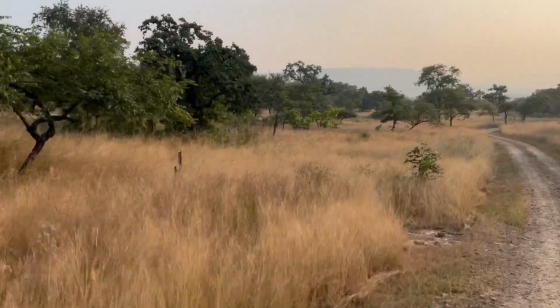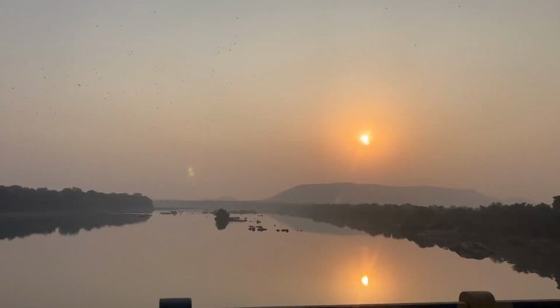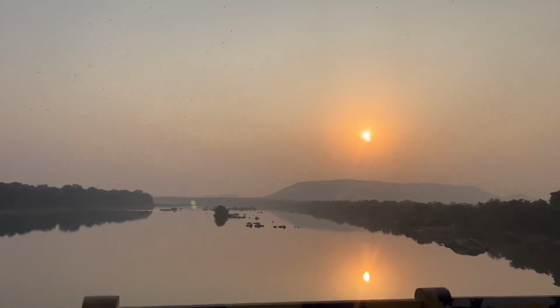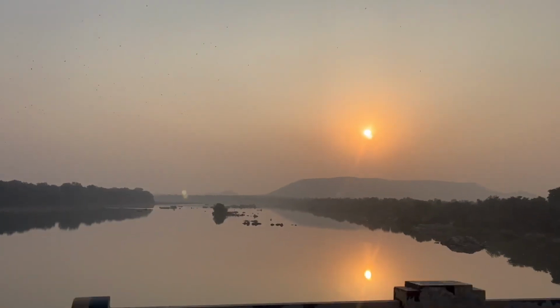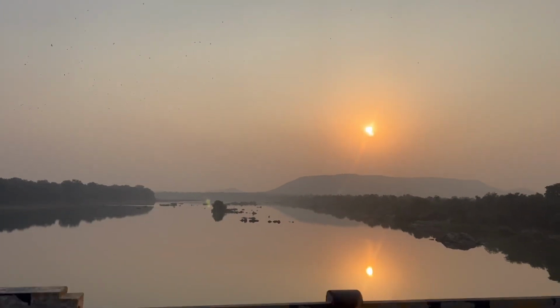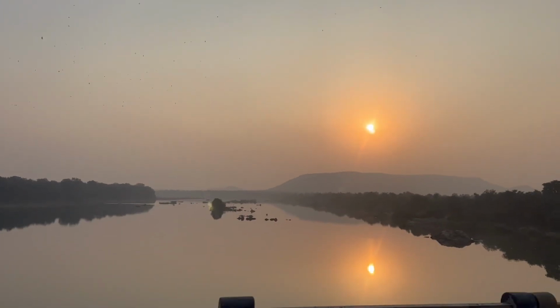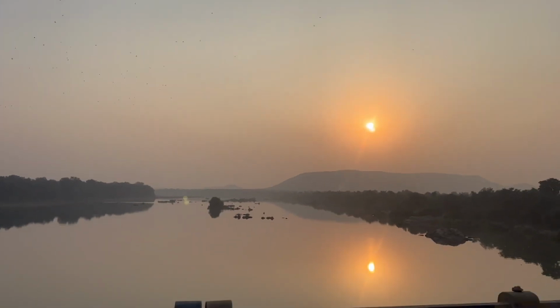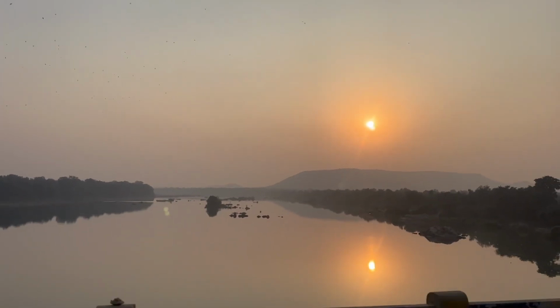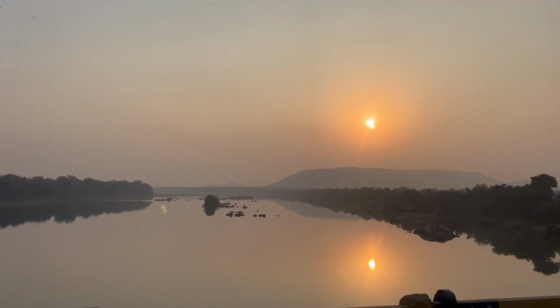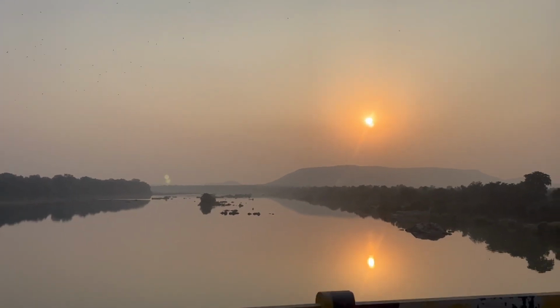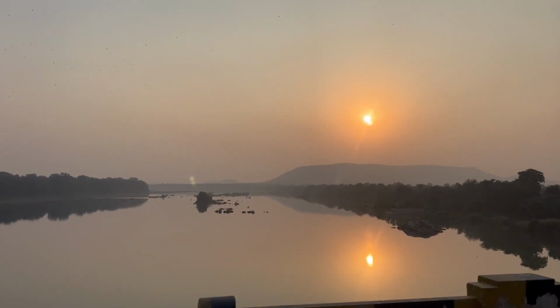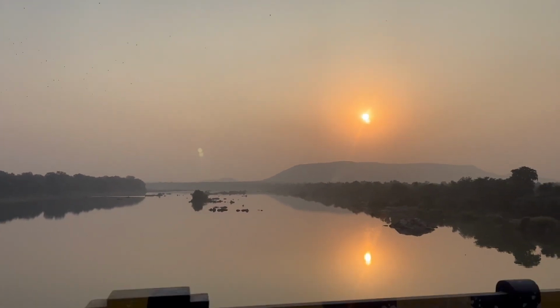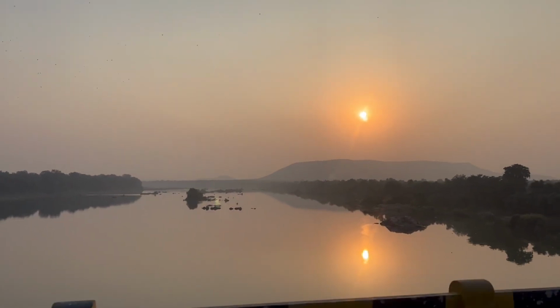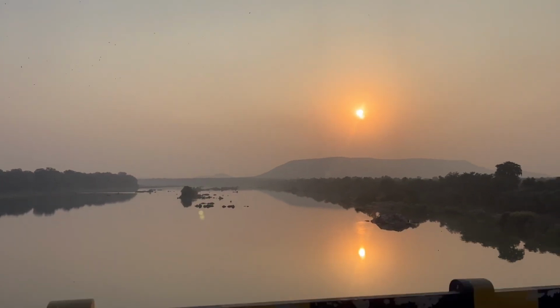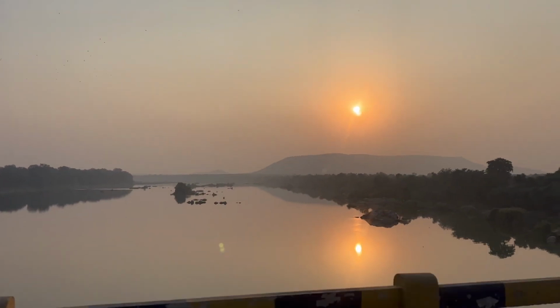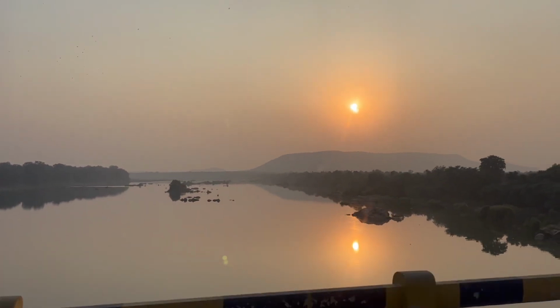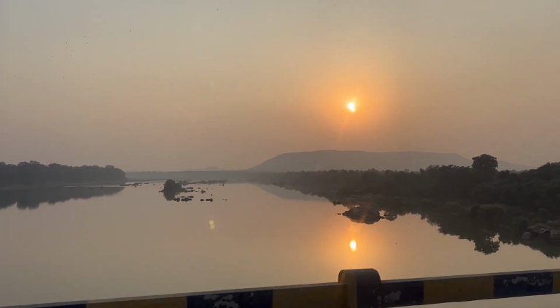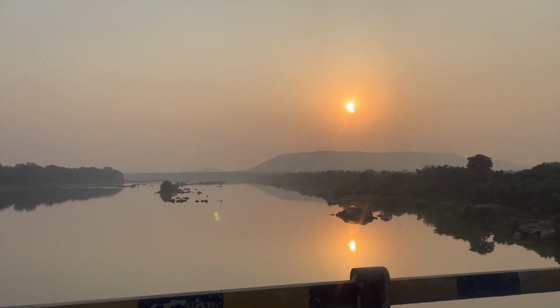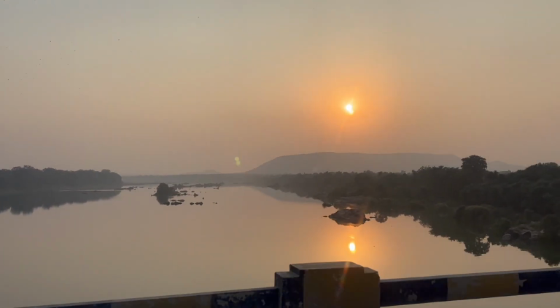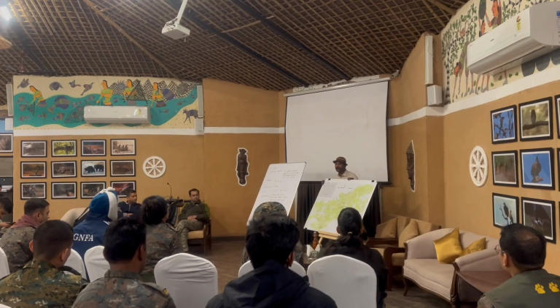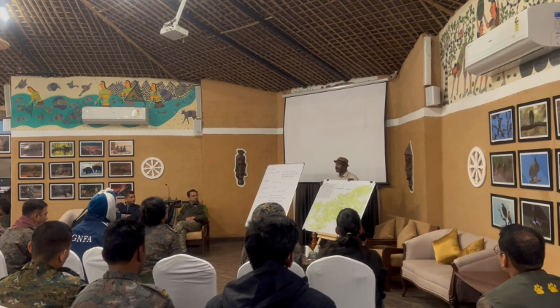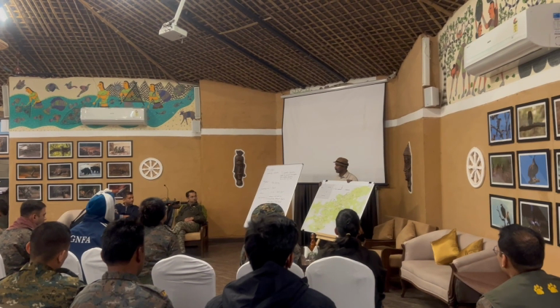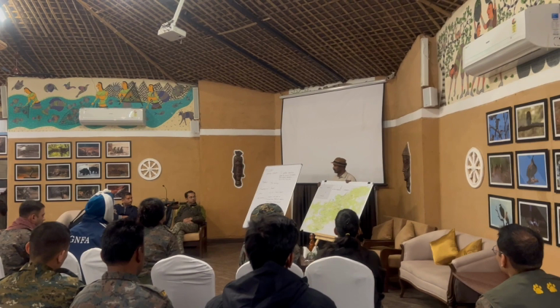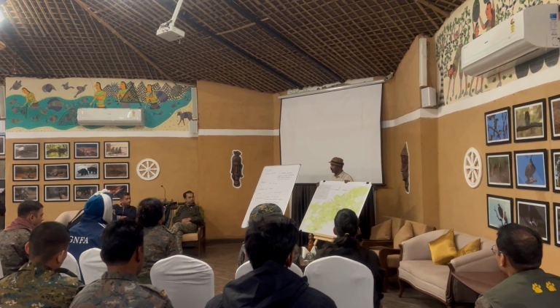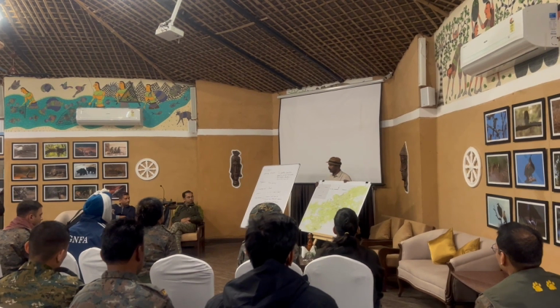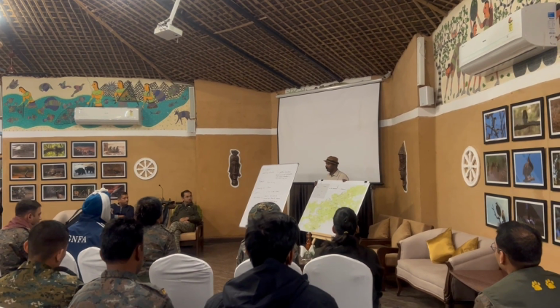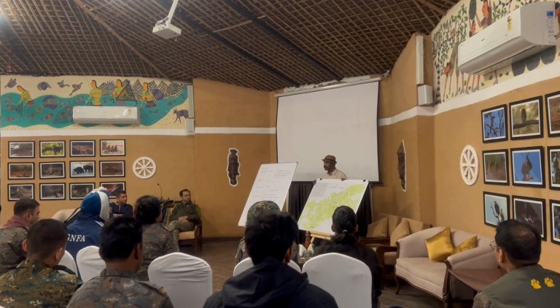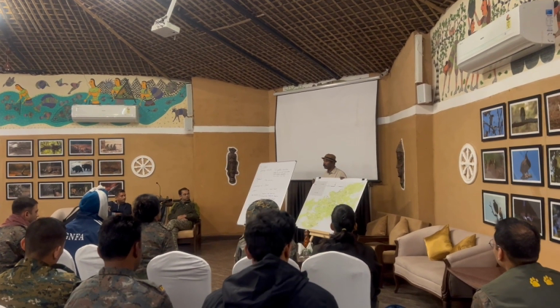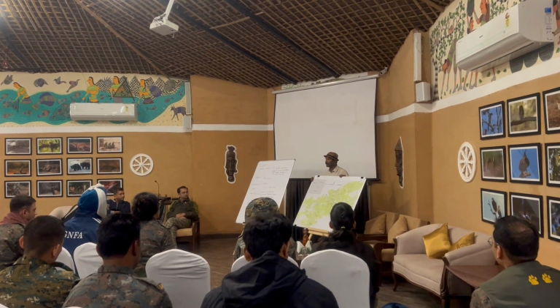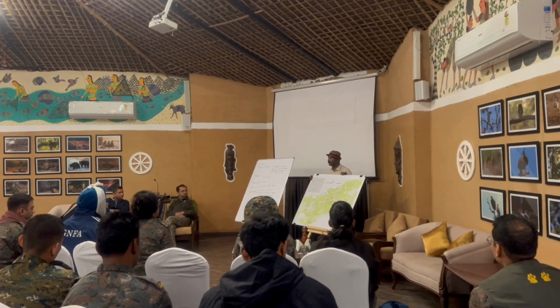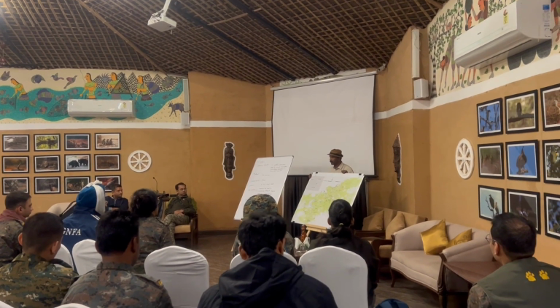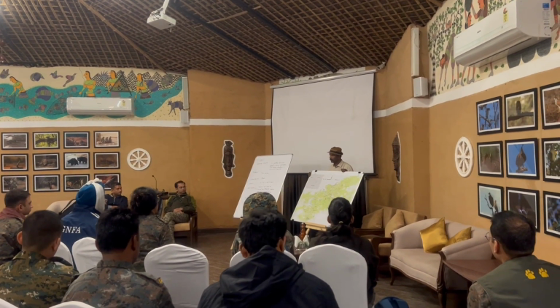As the sun headed towards the horizon, we returned to base for a debriefing and briefing for the next day's activities.